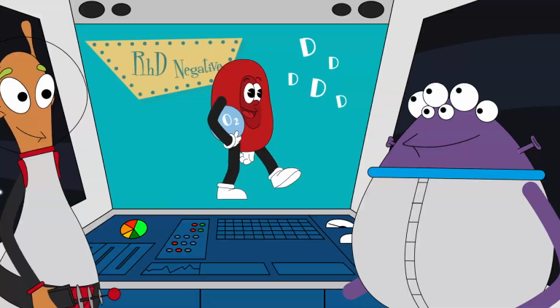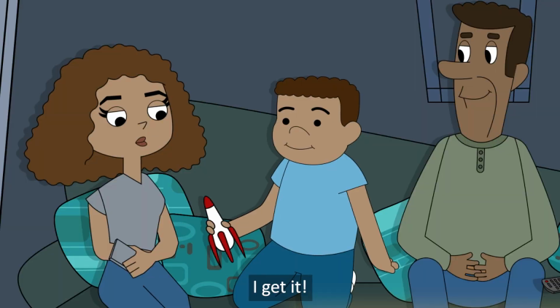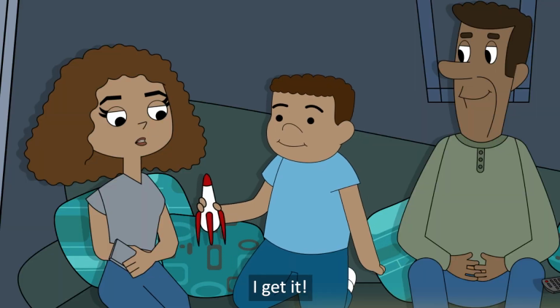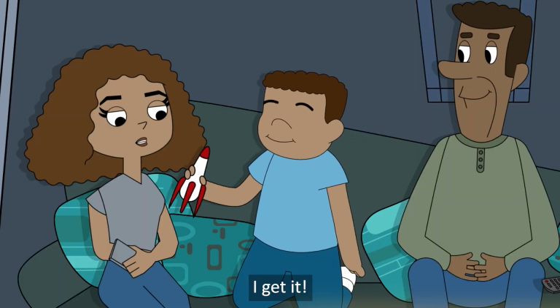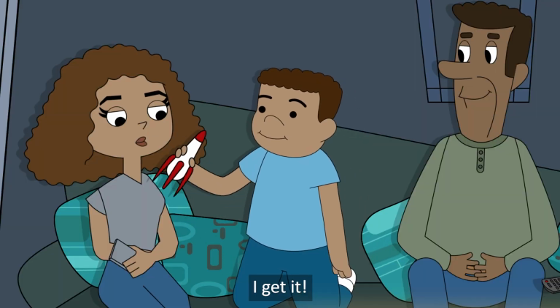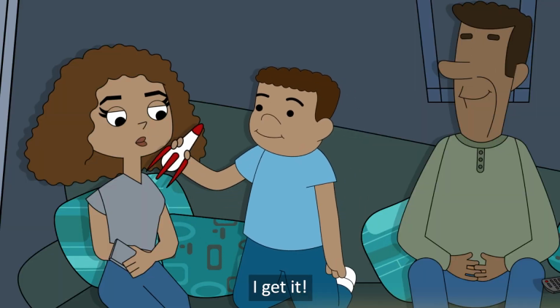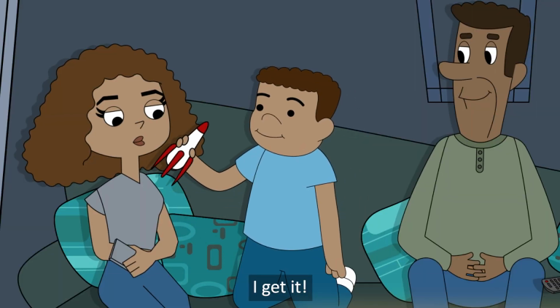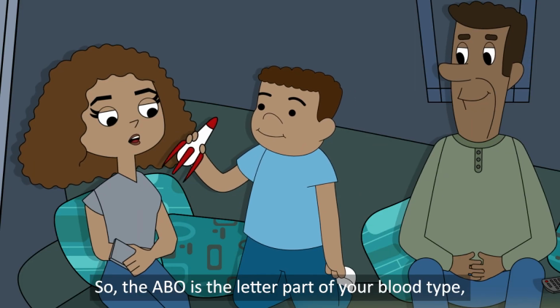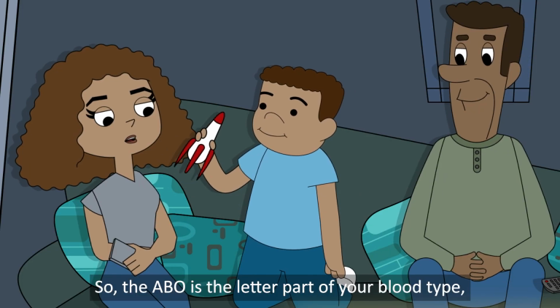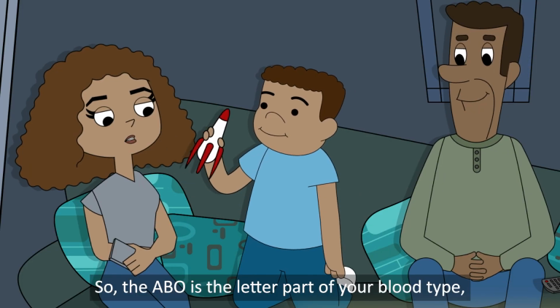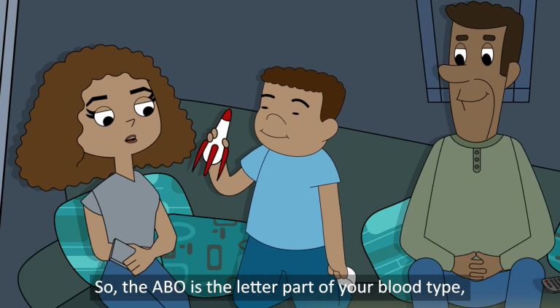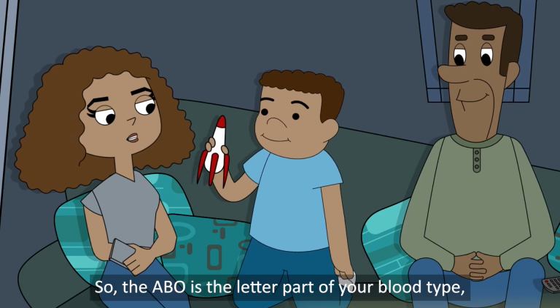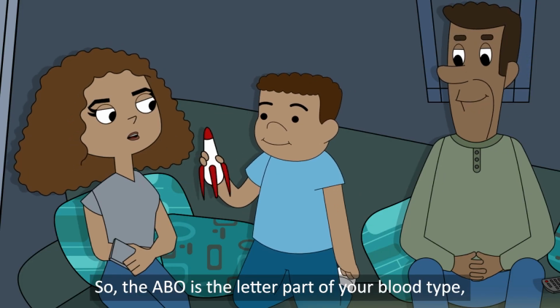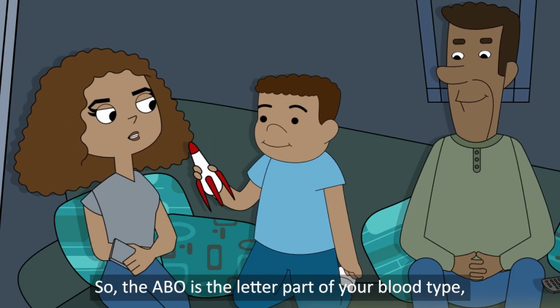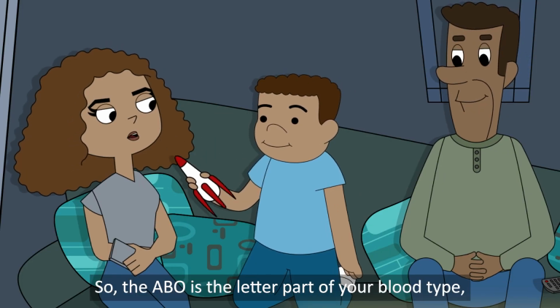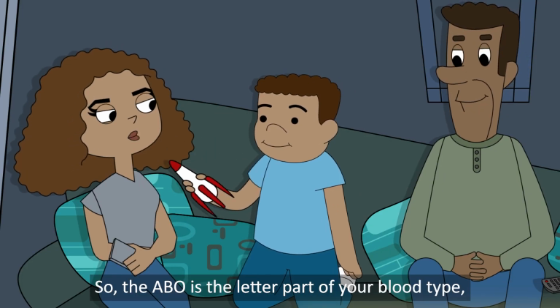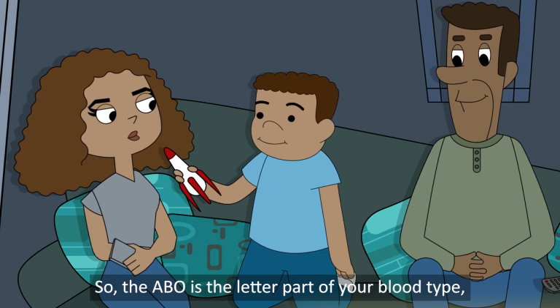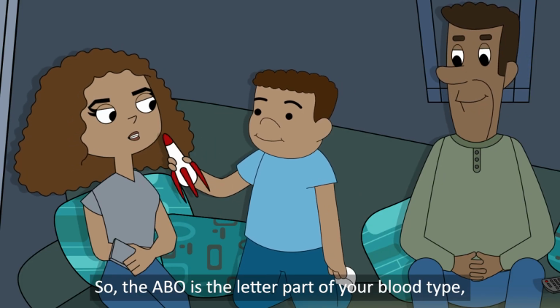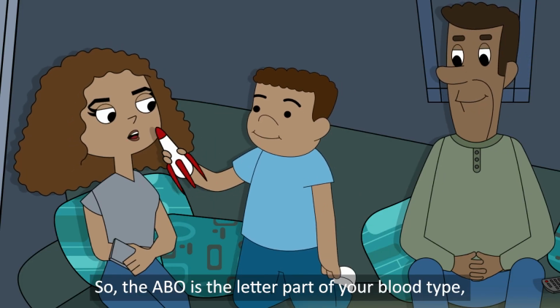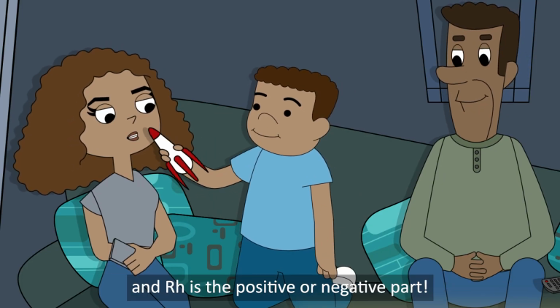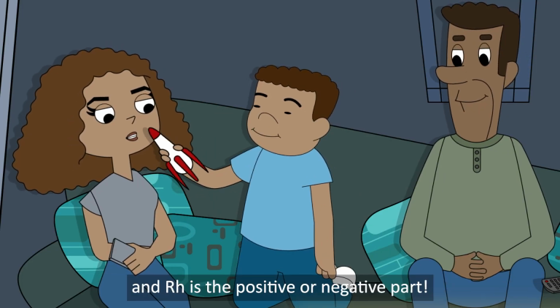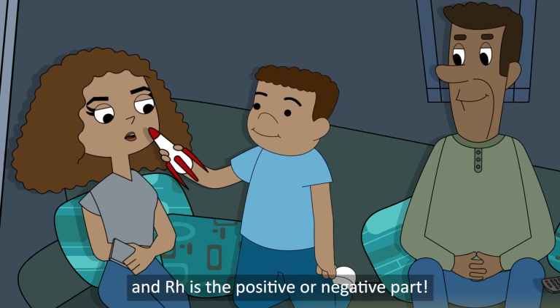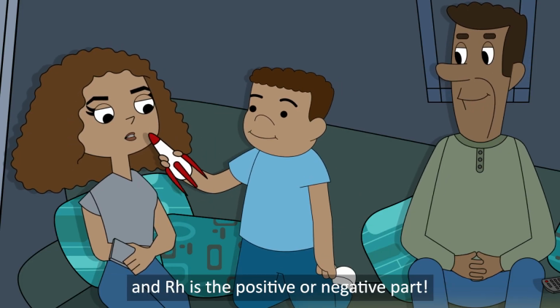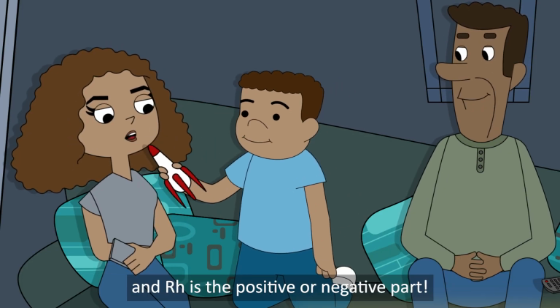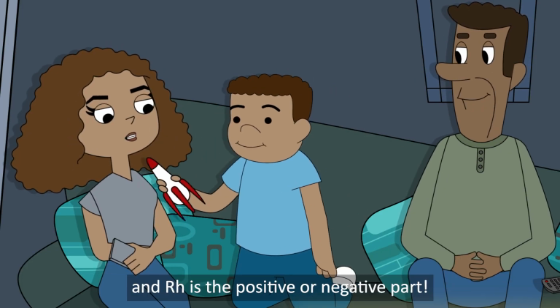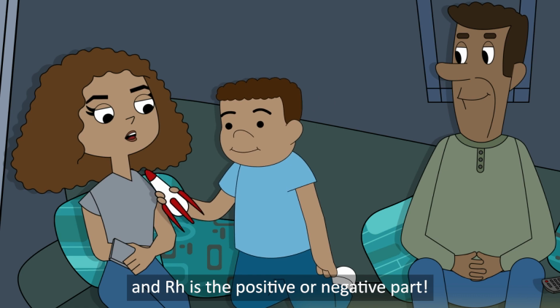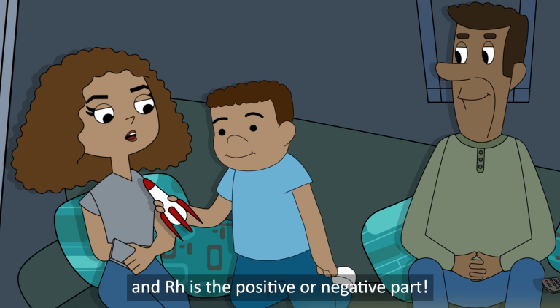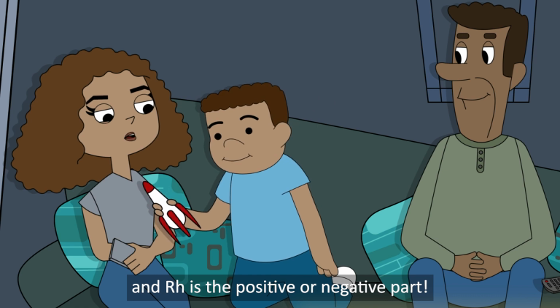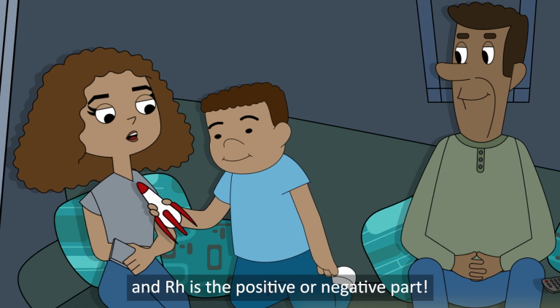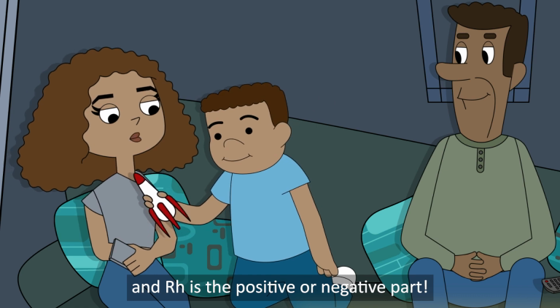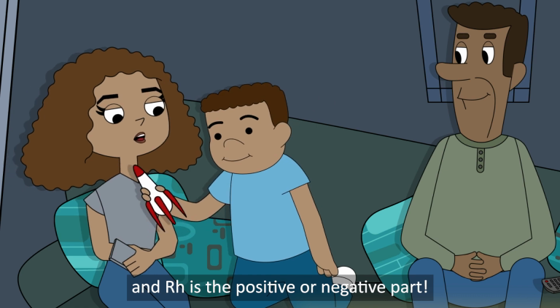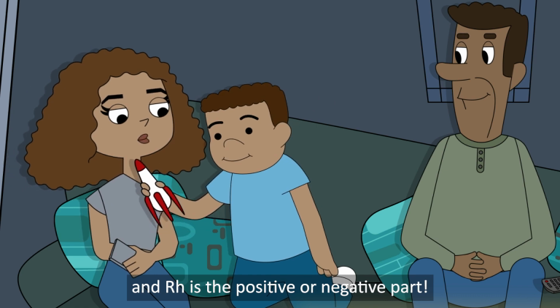So the ABO system is the letter part of your blood type, and RH is the positive or negative part.